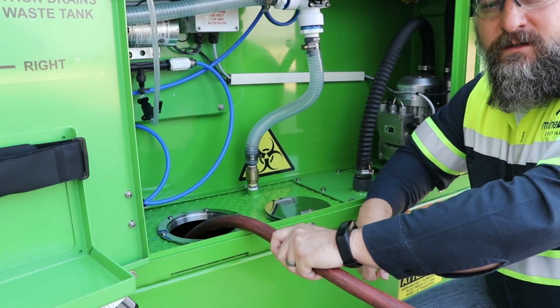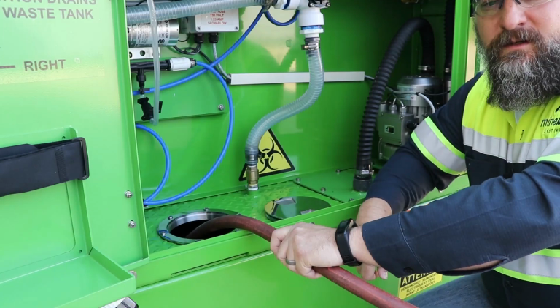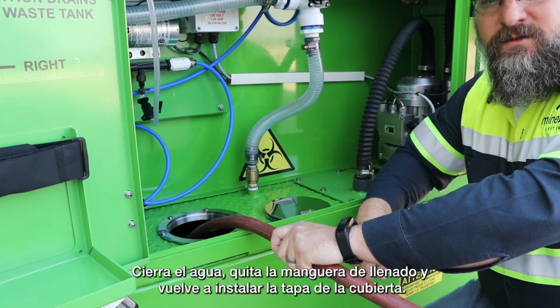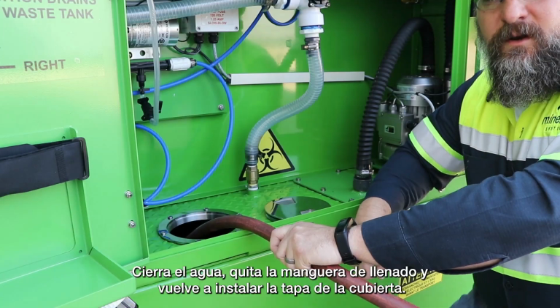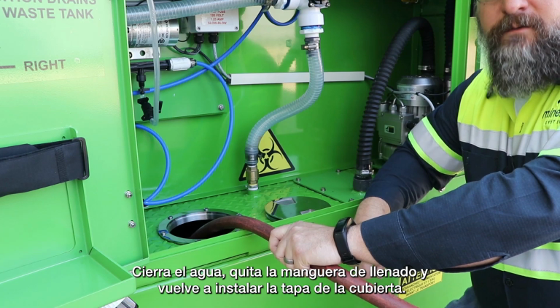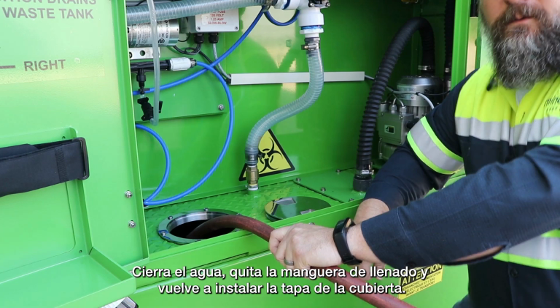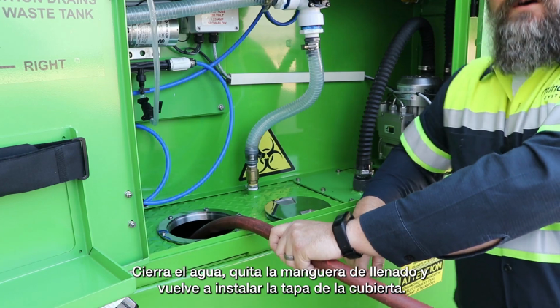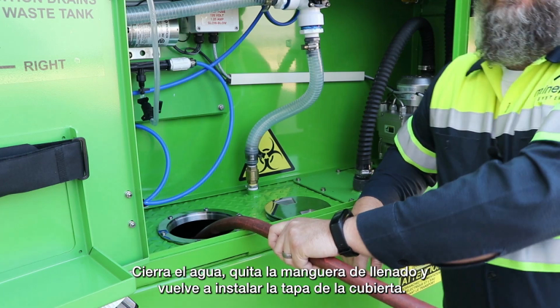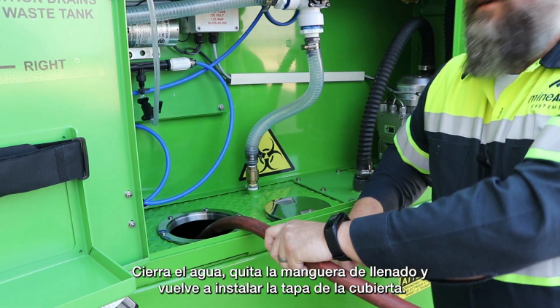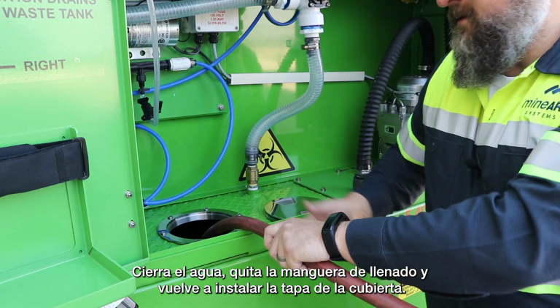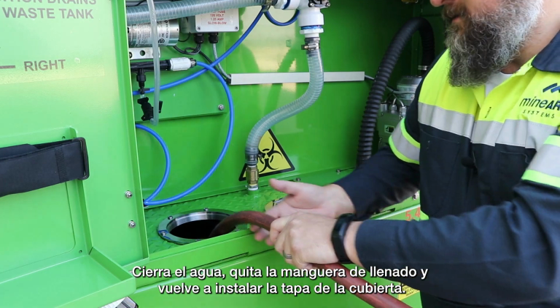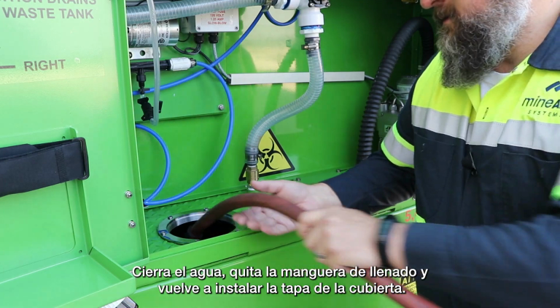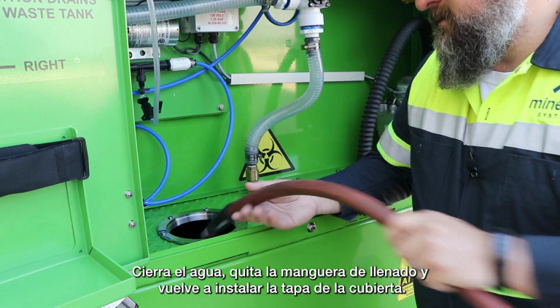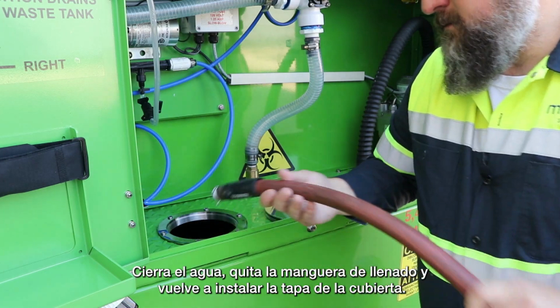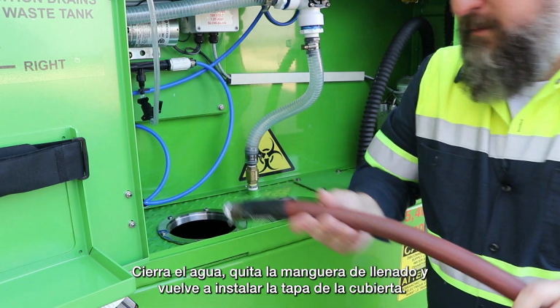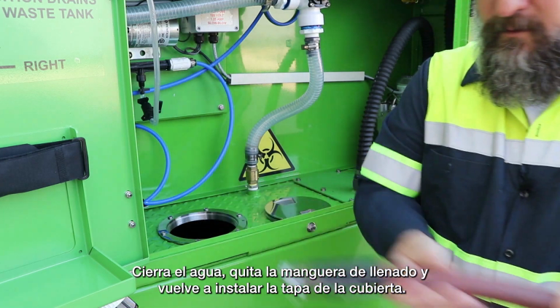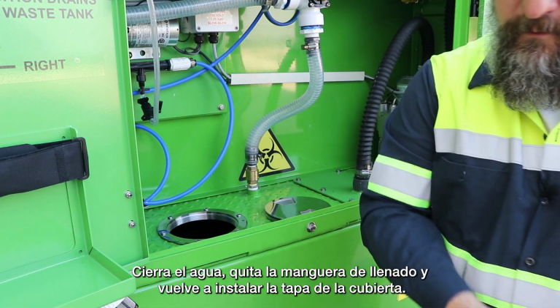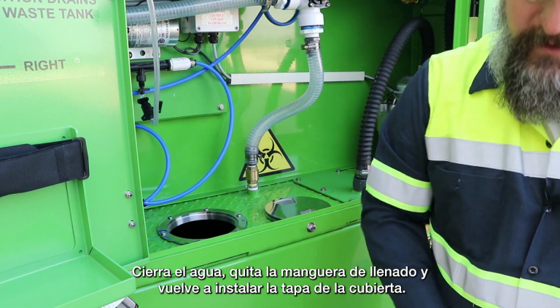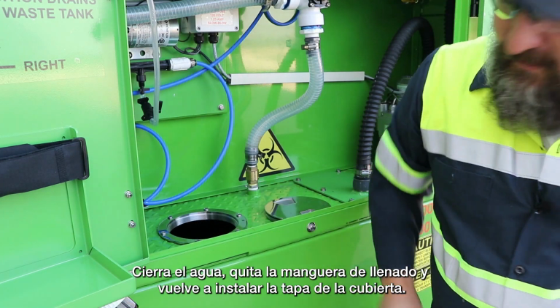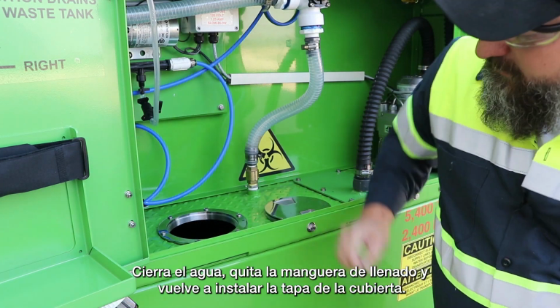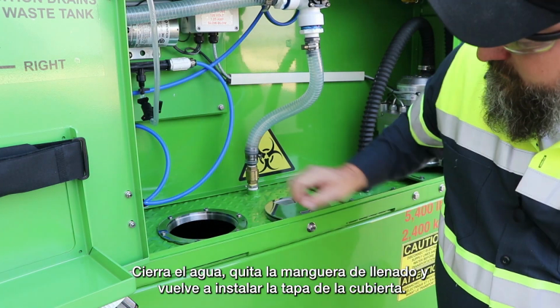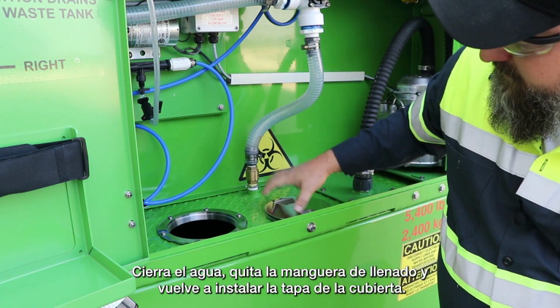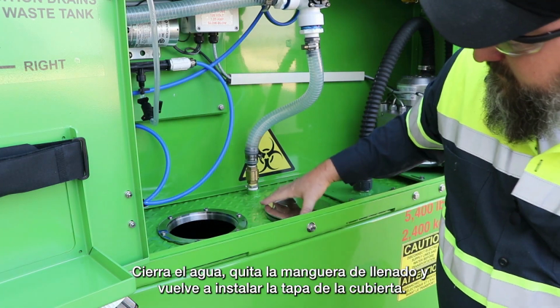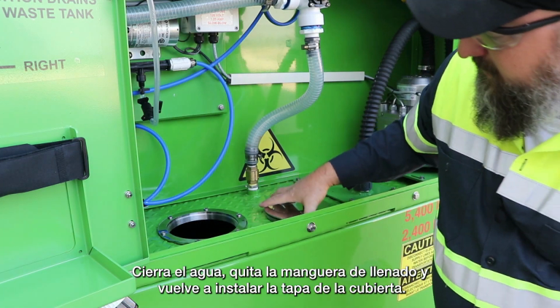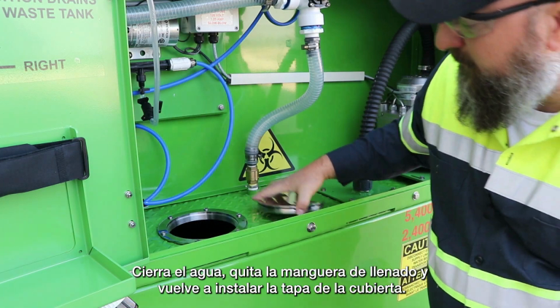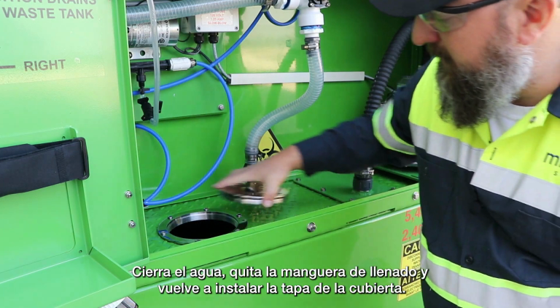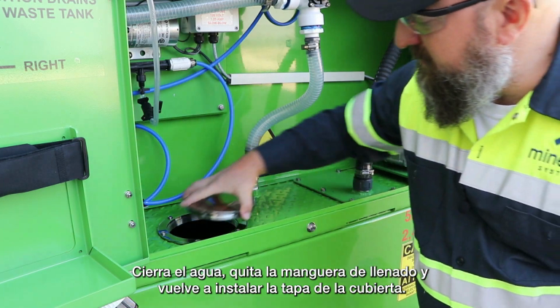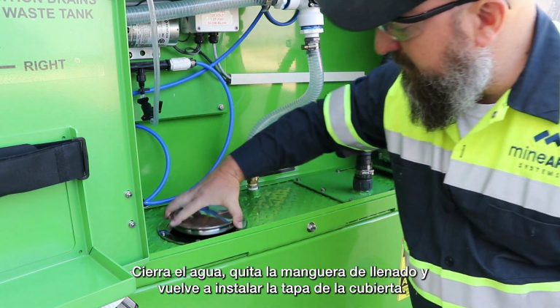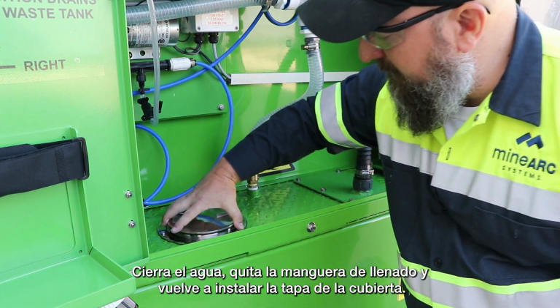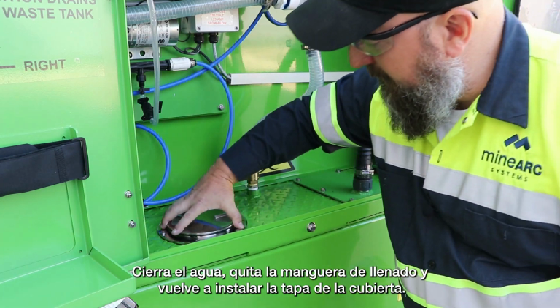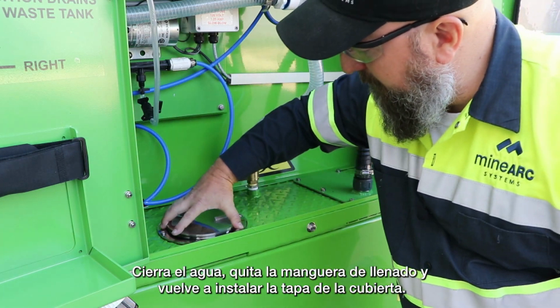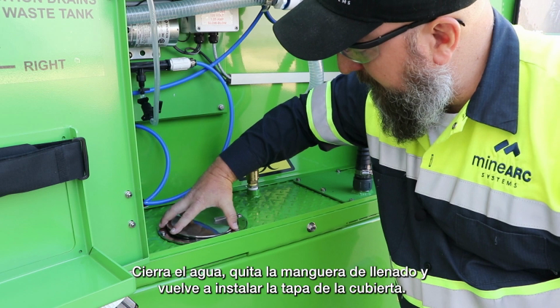Shut off the water. Remove your filling hose and reinstall the deck plate.